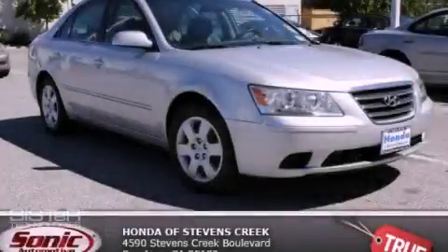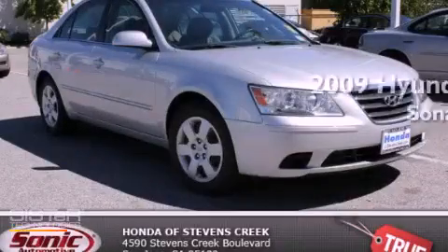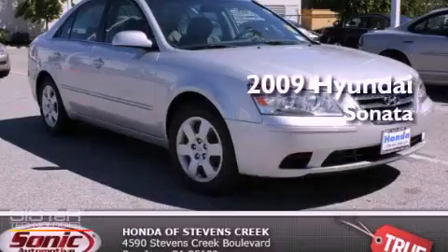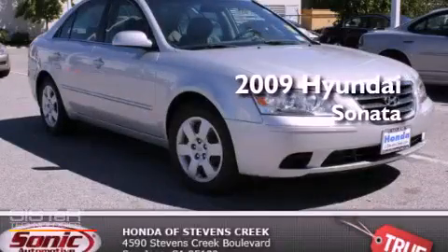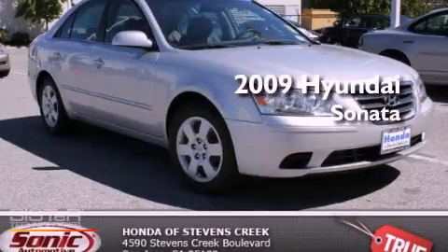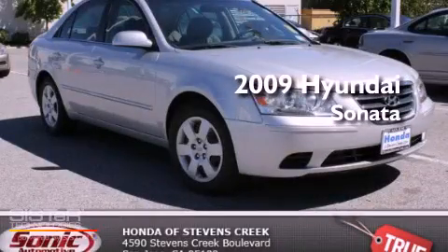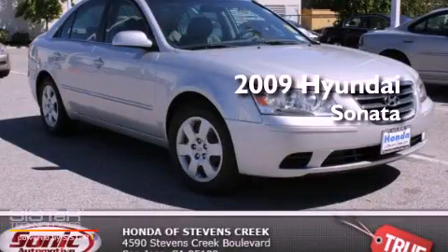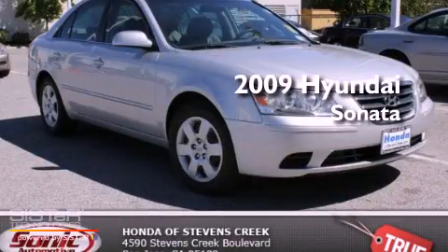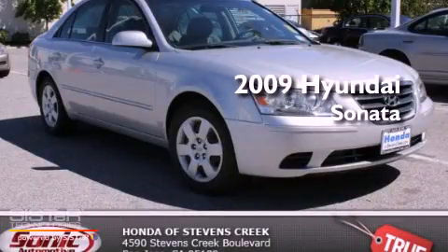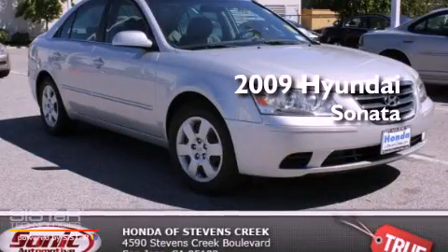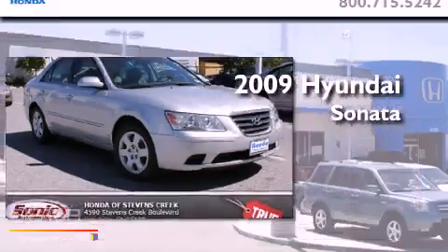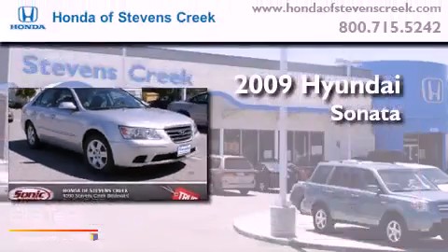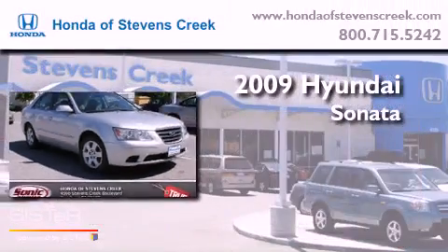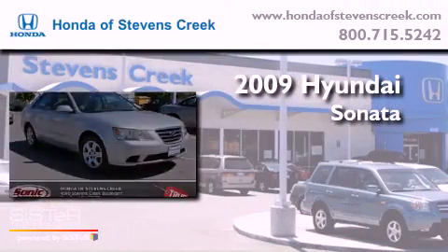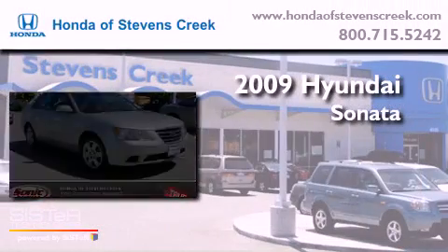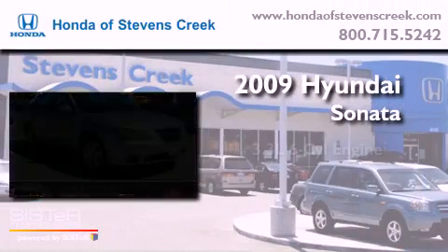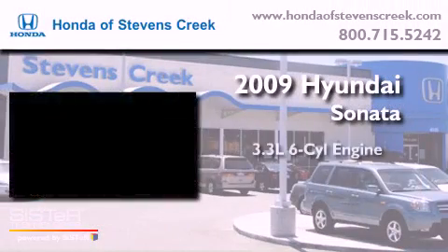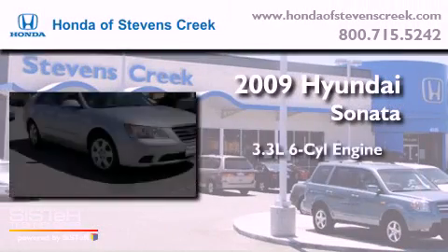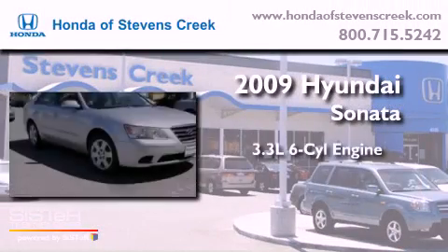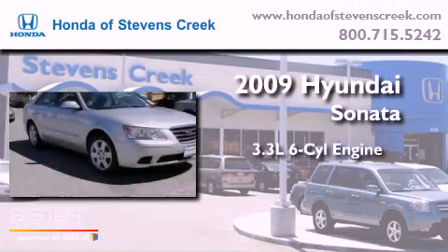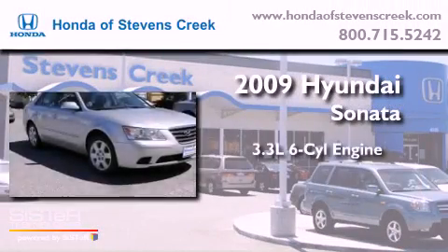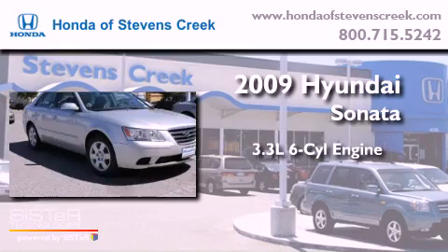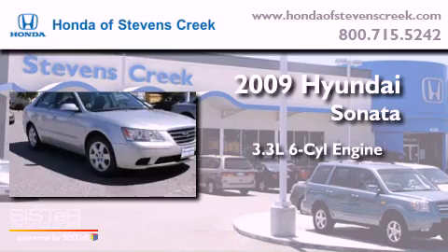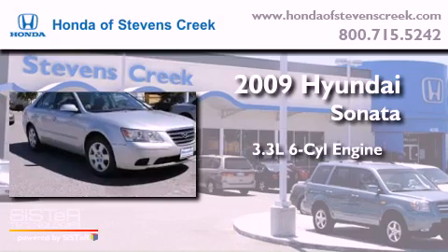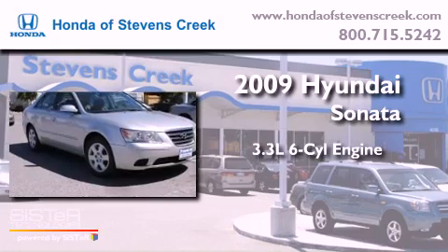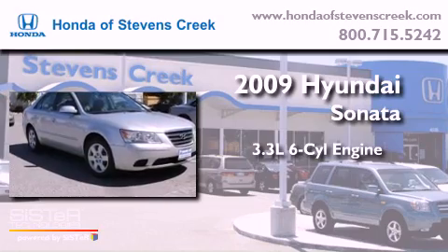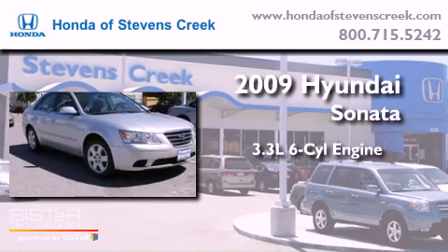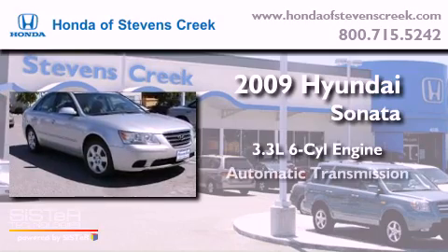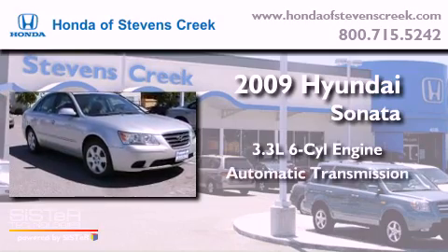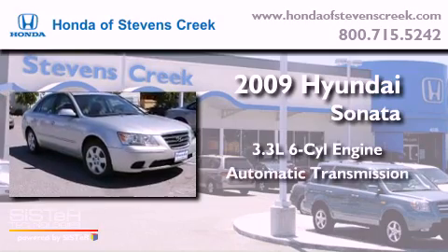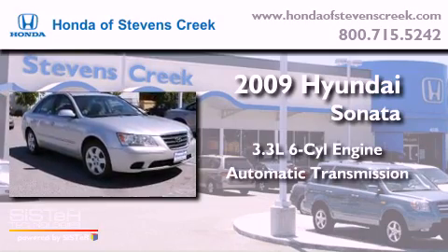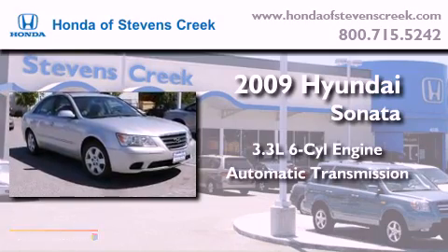This is a 2009 Hyundai Sonata. It has a 3.3-liter six-cylinder engine and an automatic transmission.